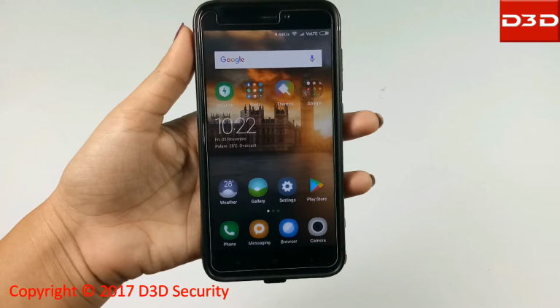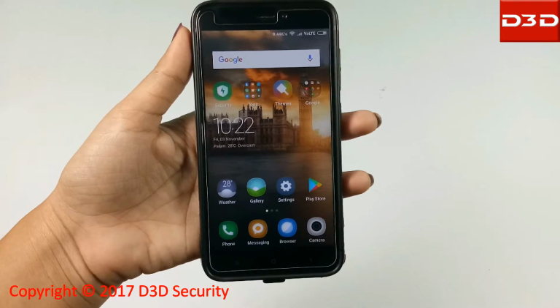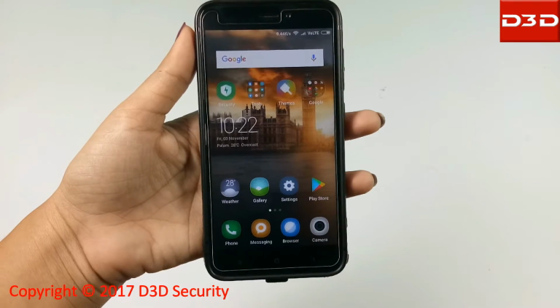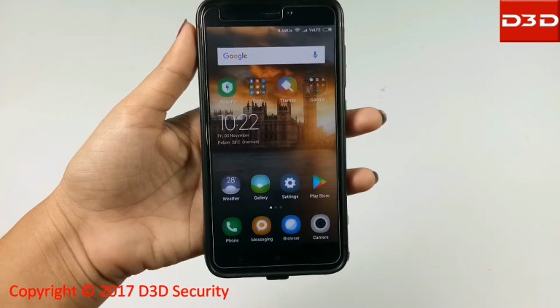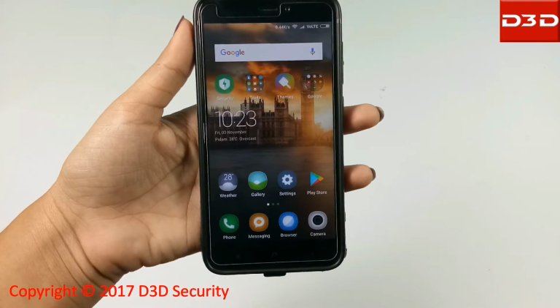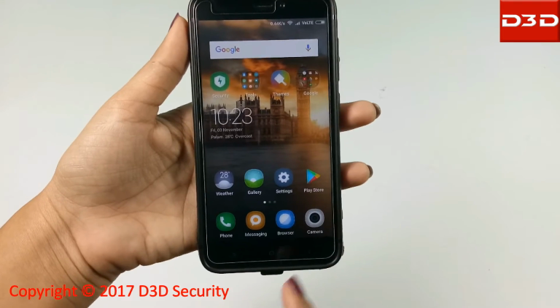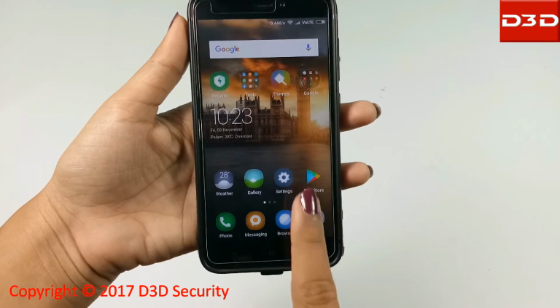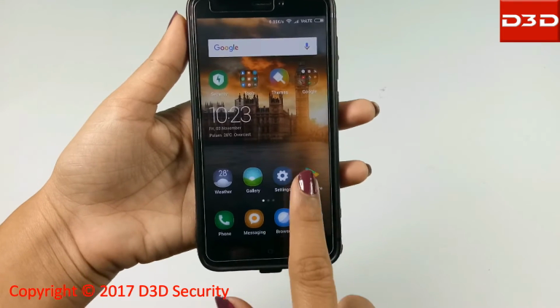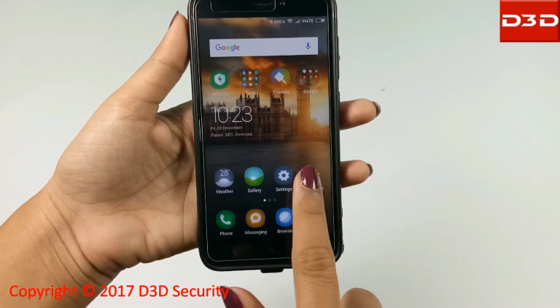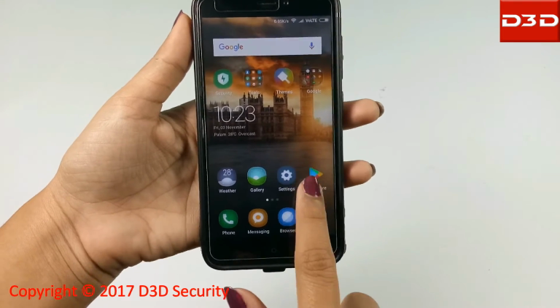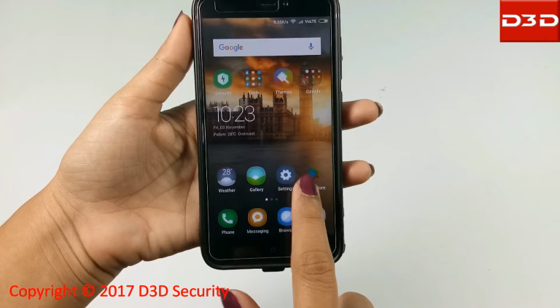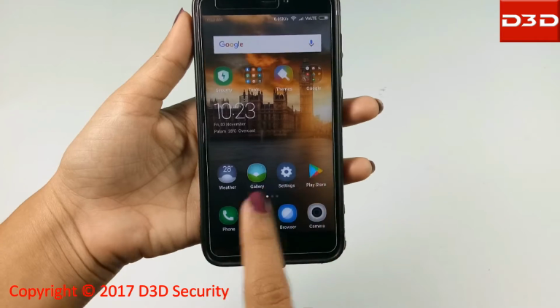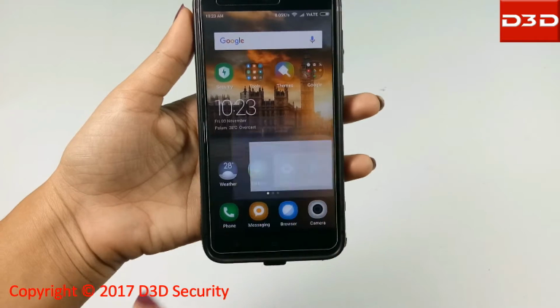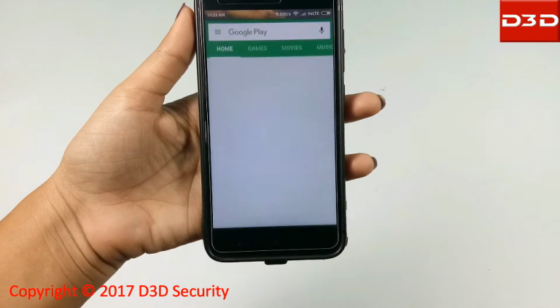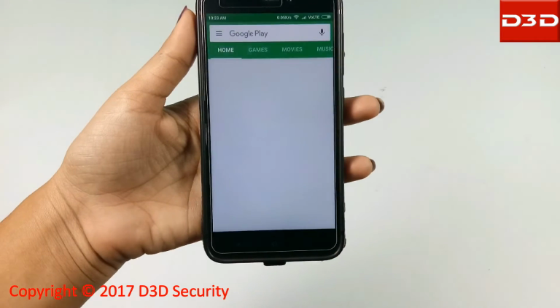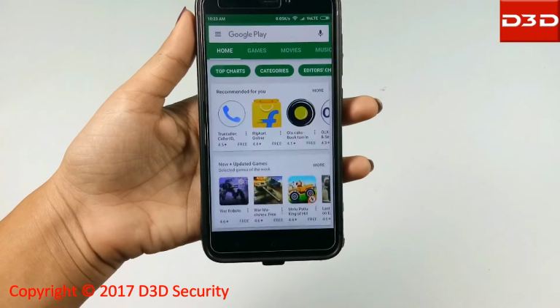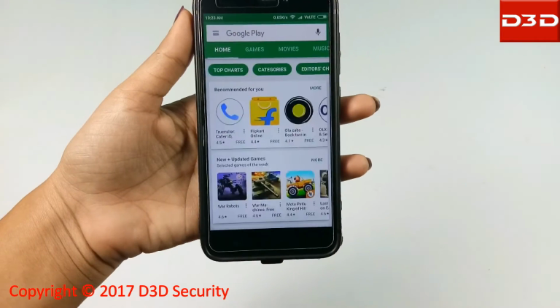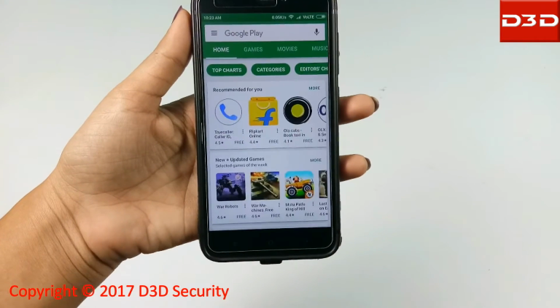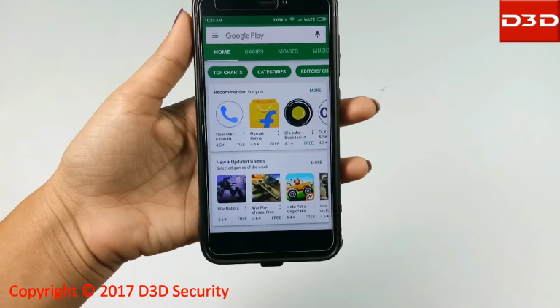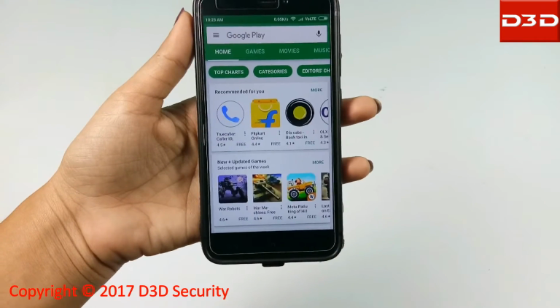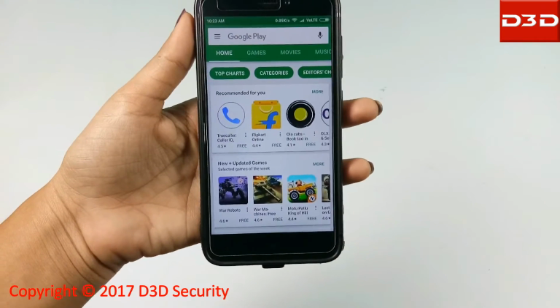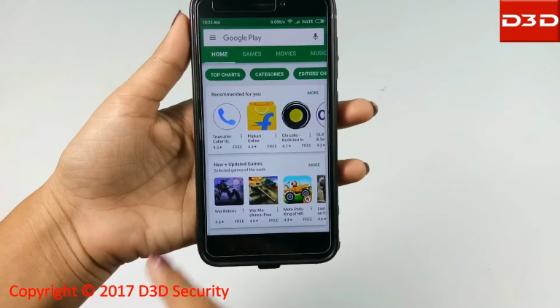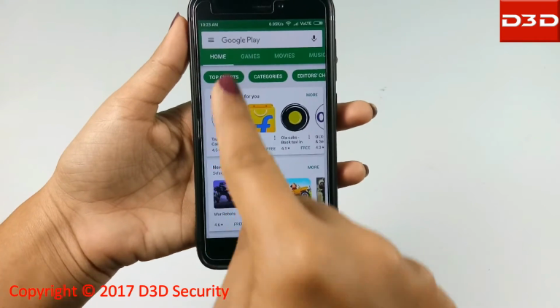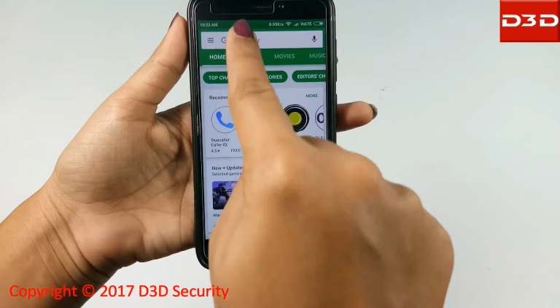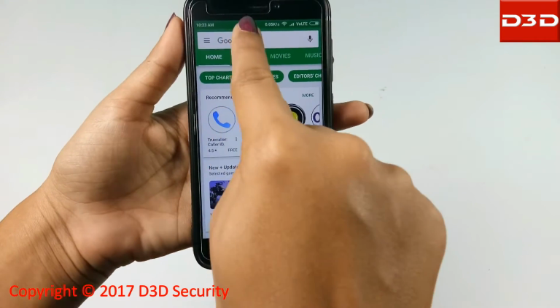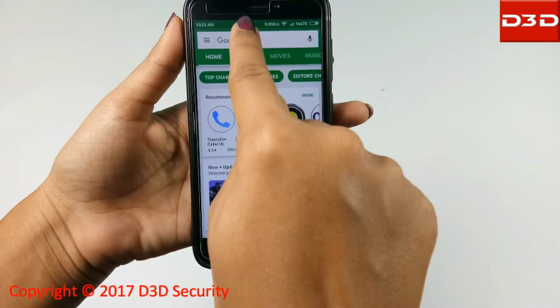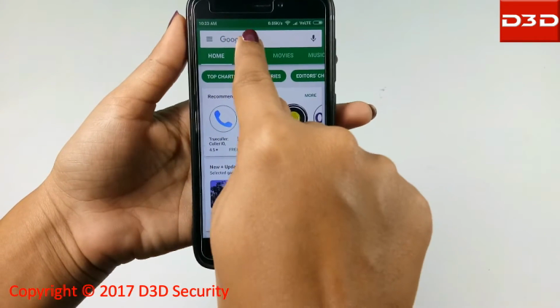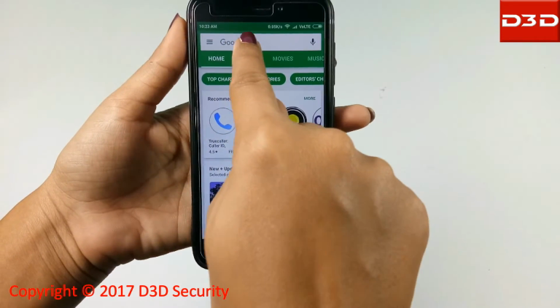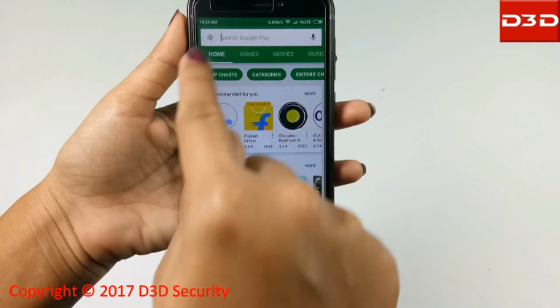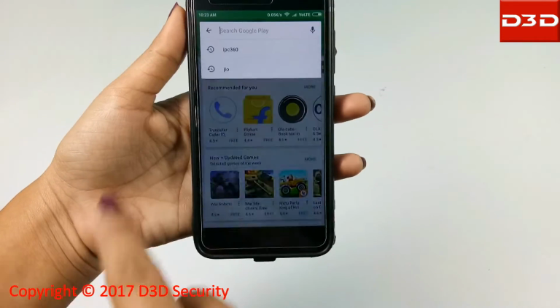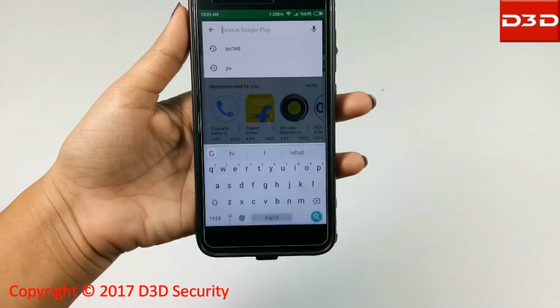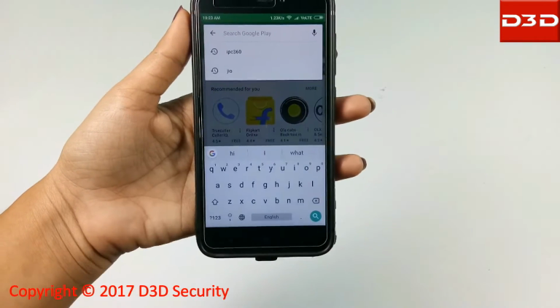Now search and install the mobile application IPC 360.